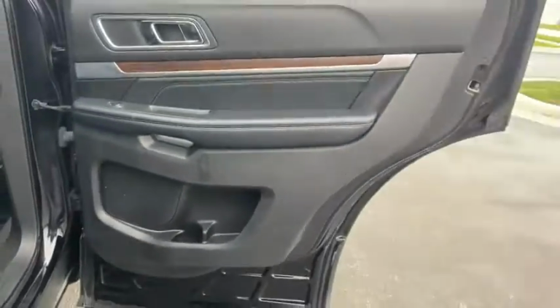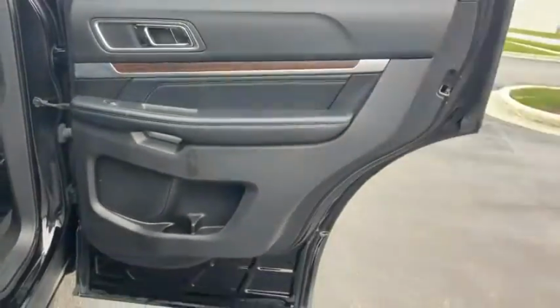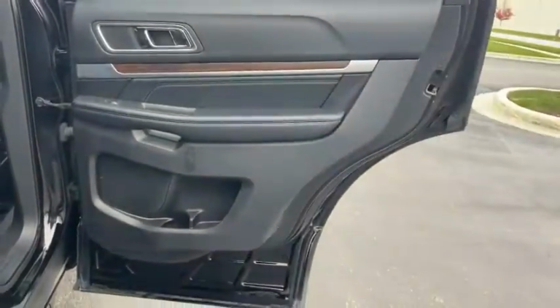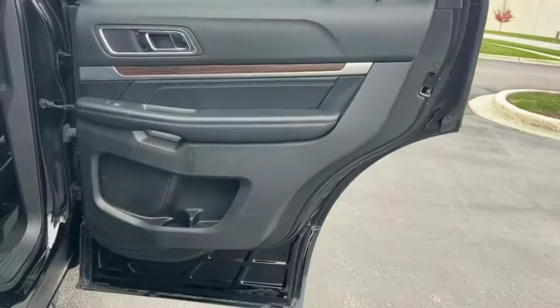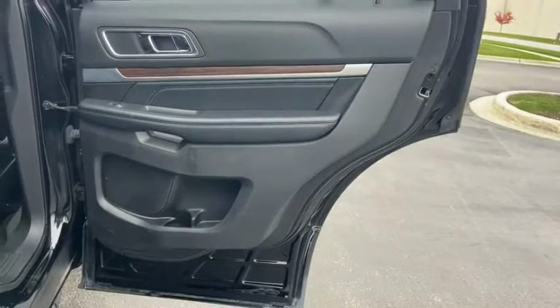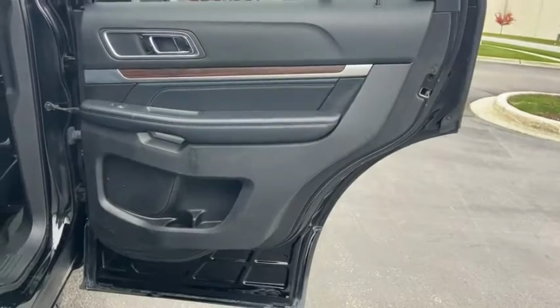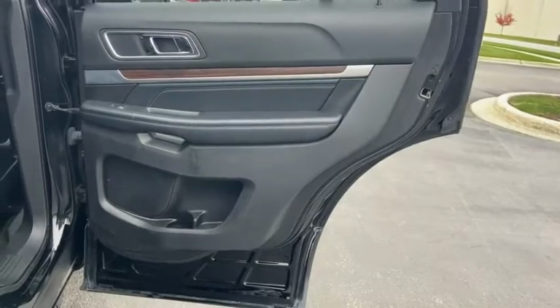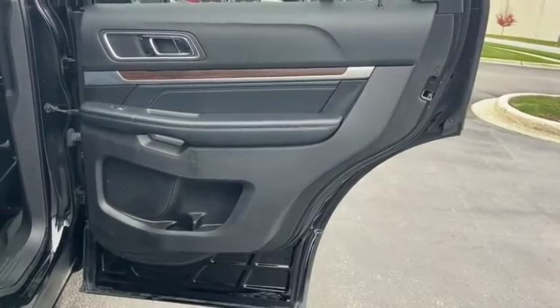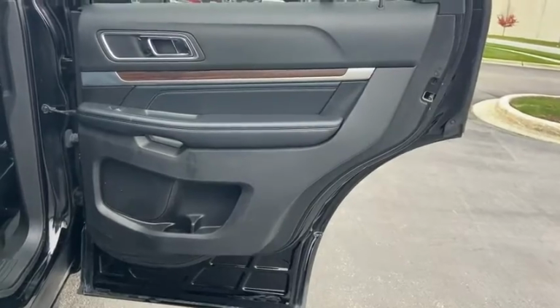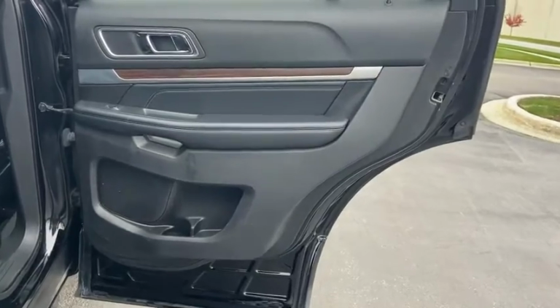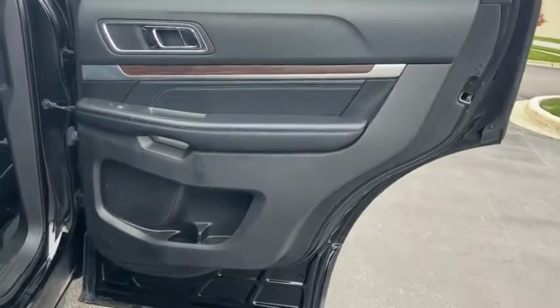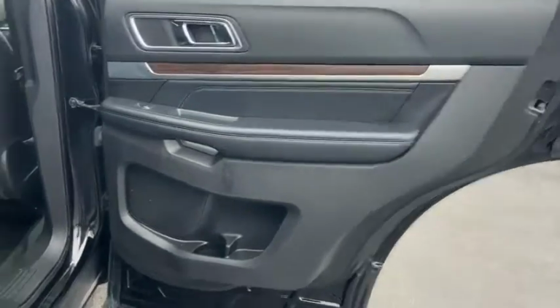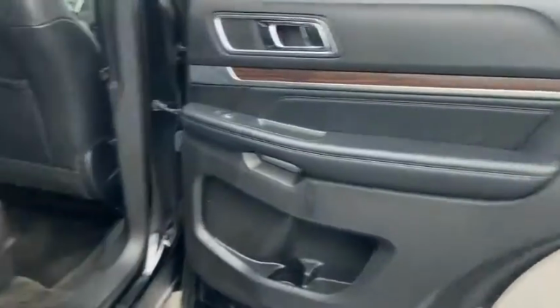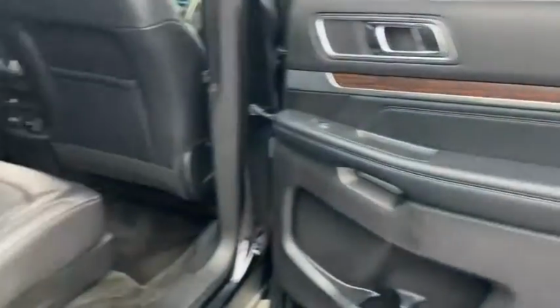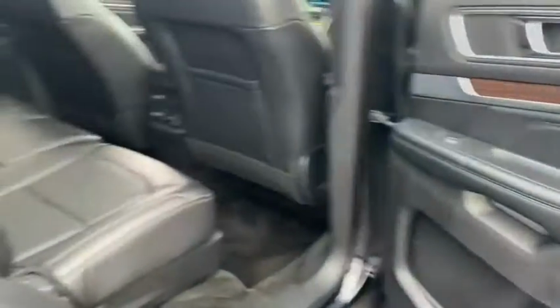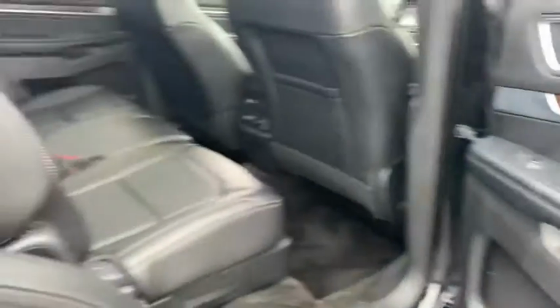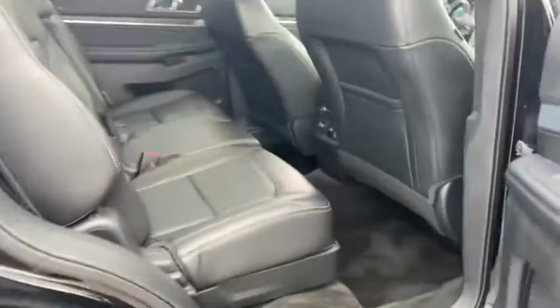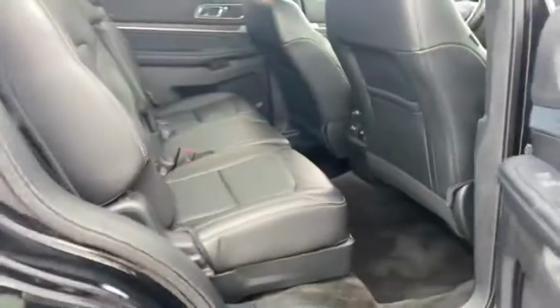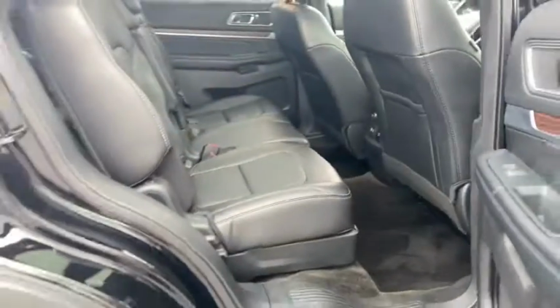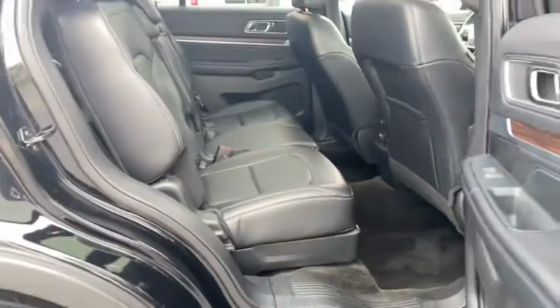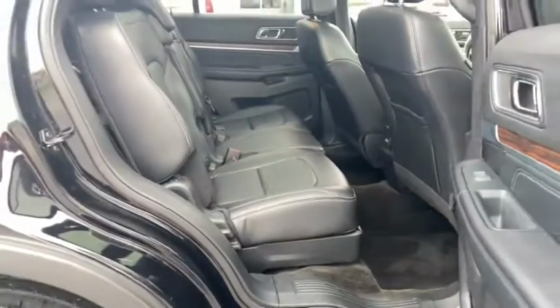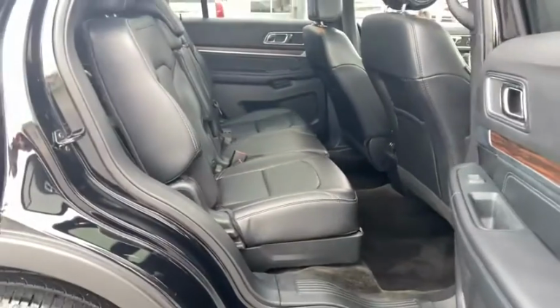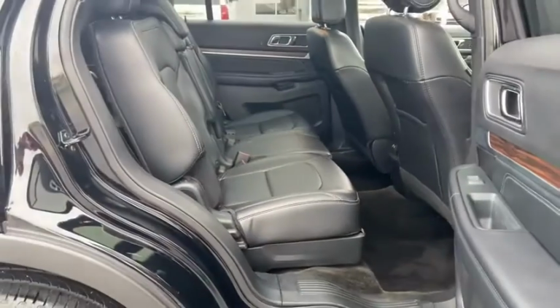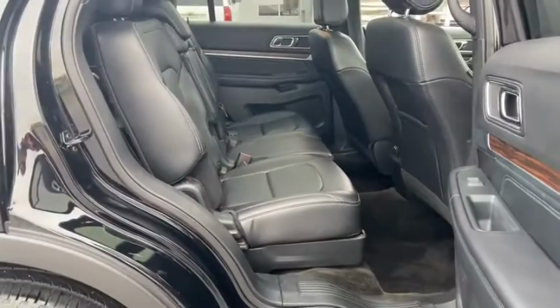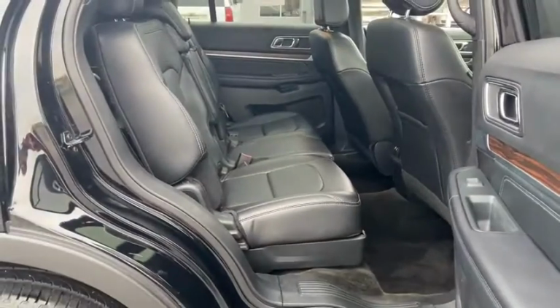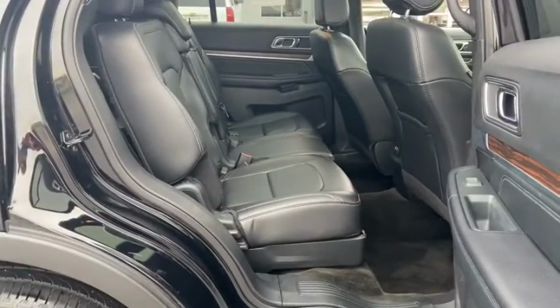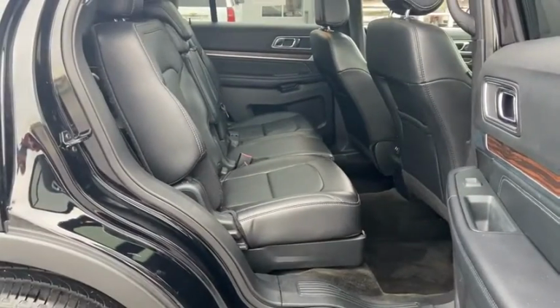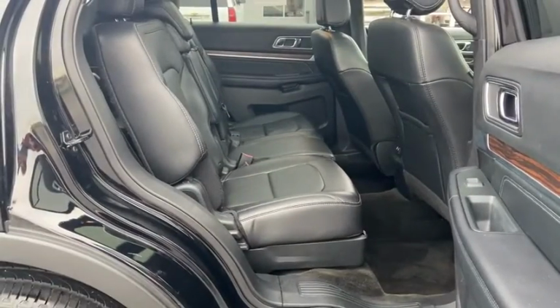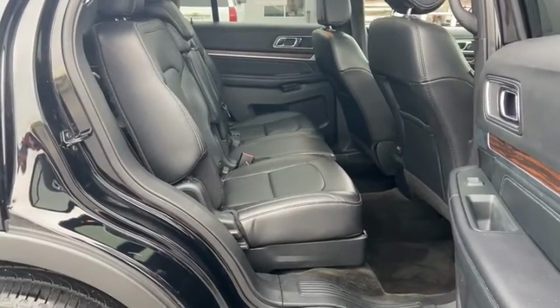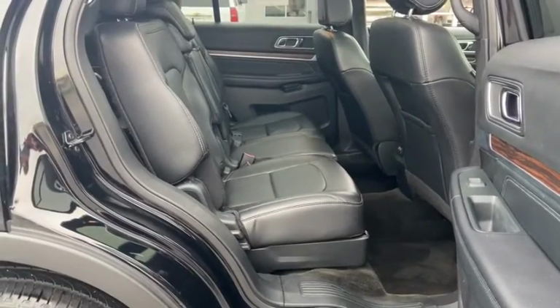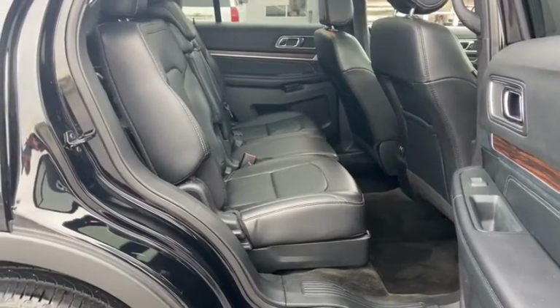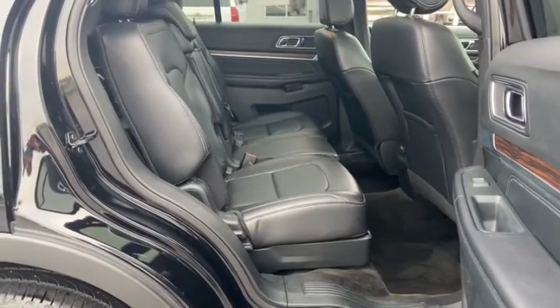If you like it online, you'll love it in your driveway. Take it for a spin today. See you then.